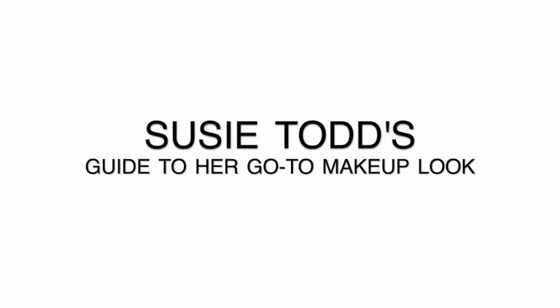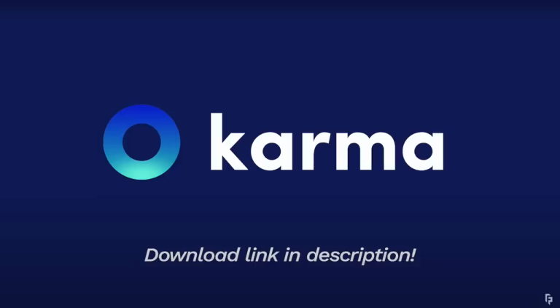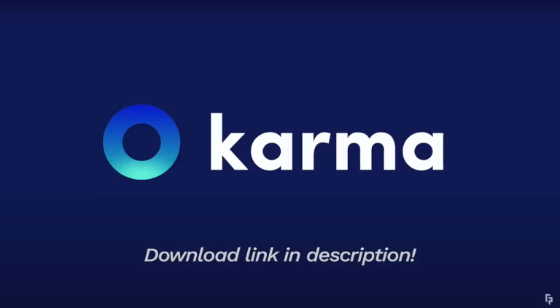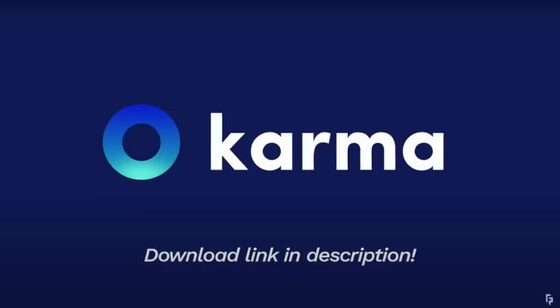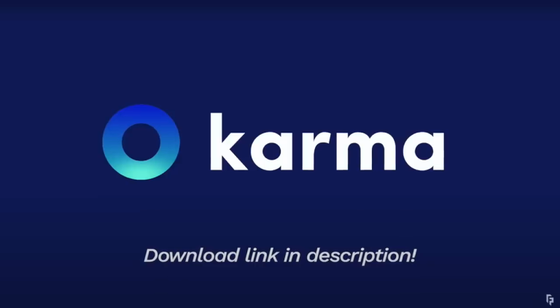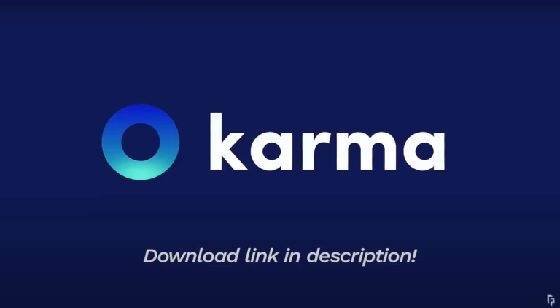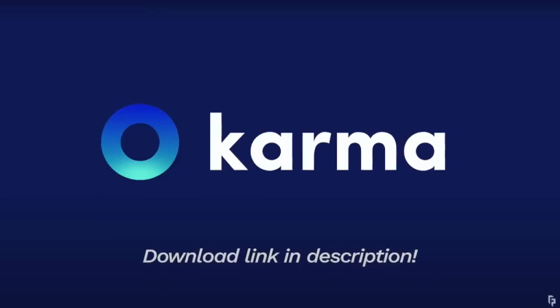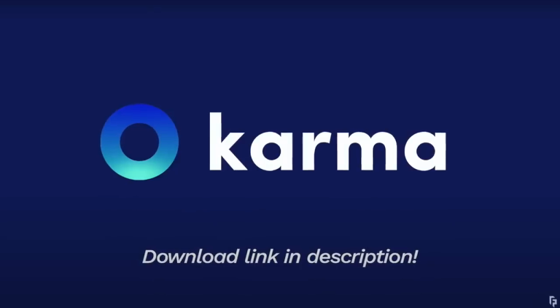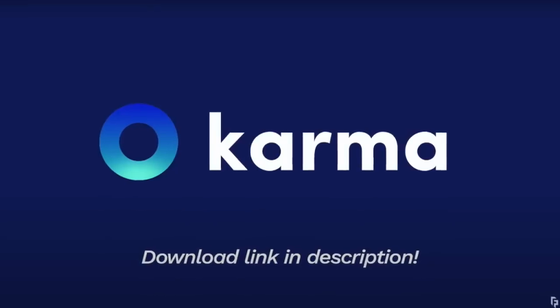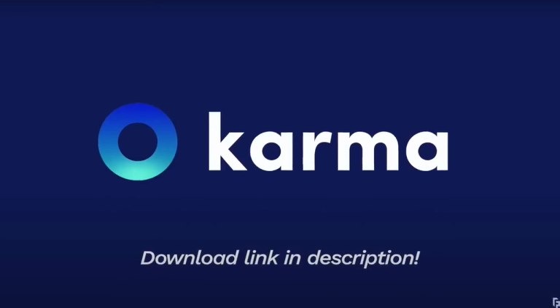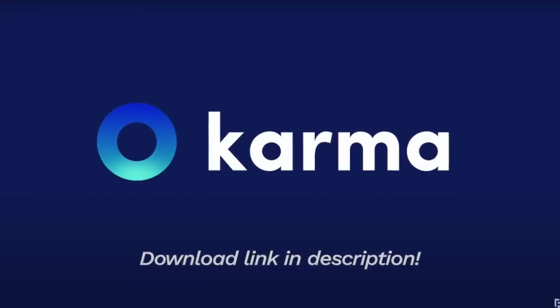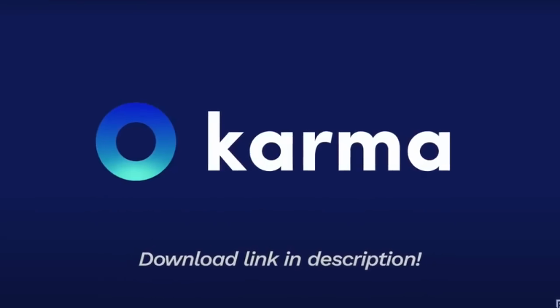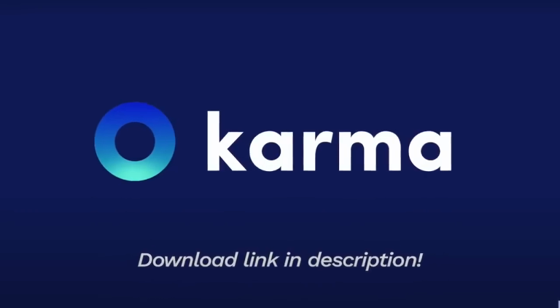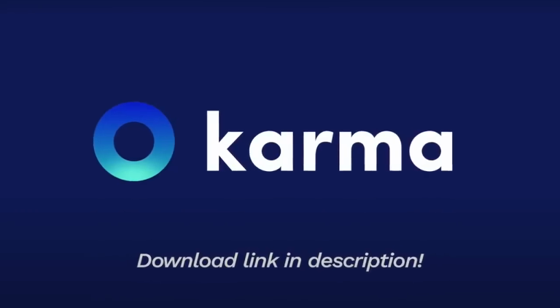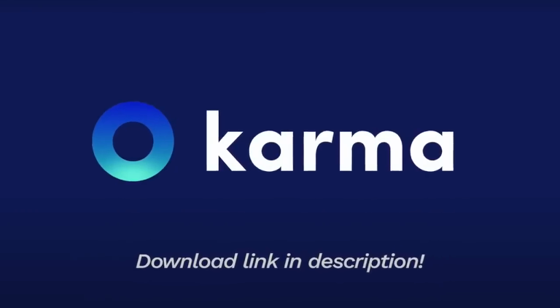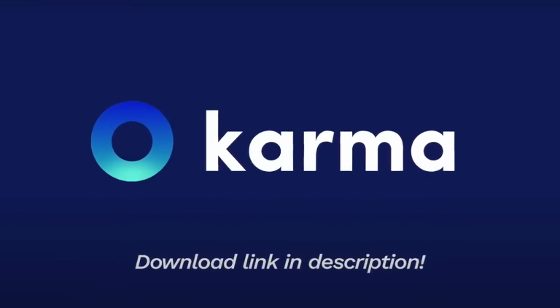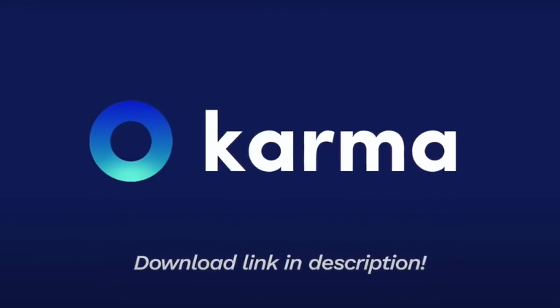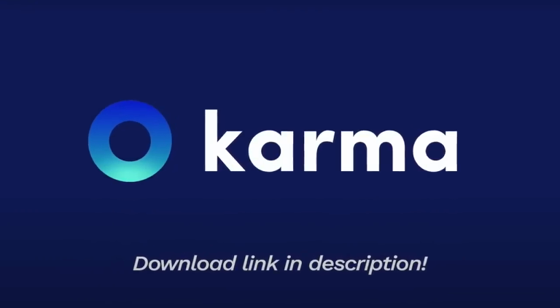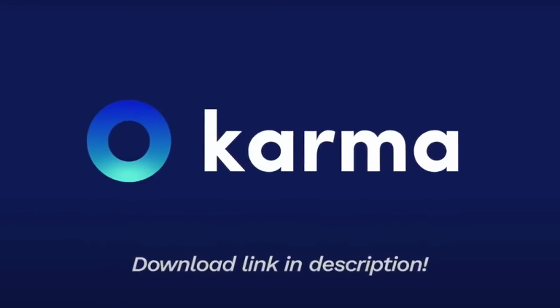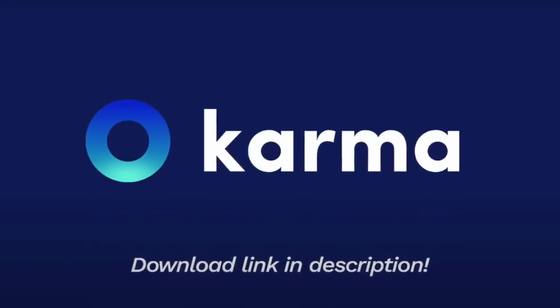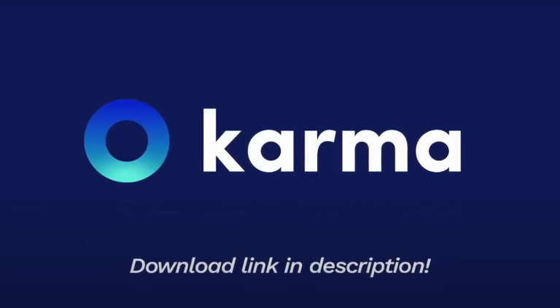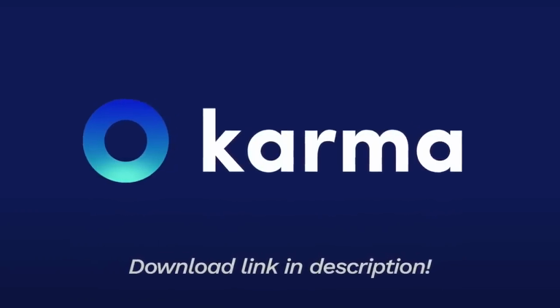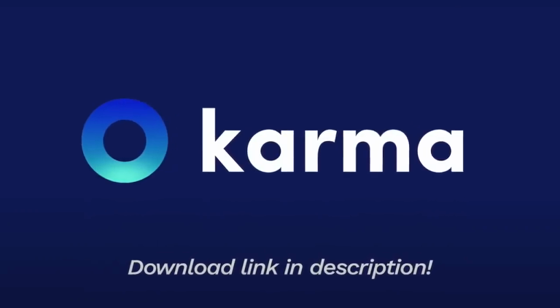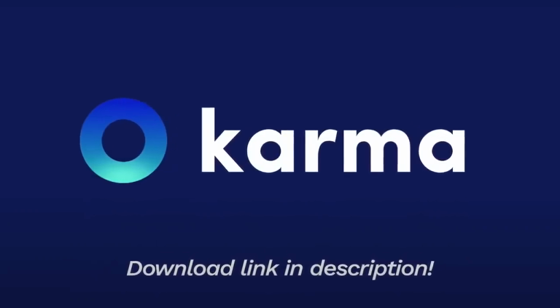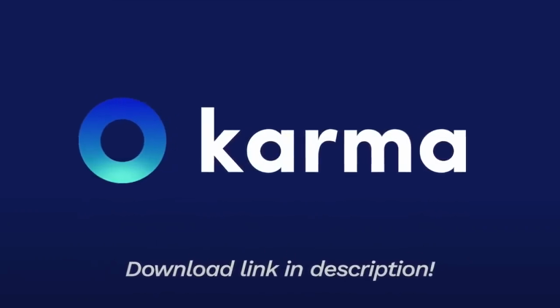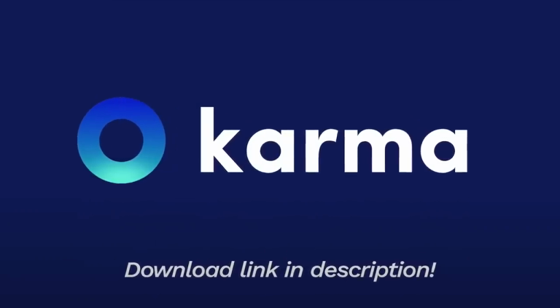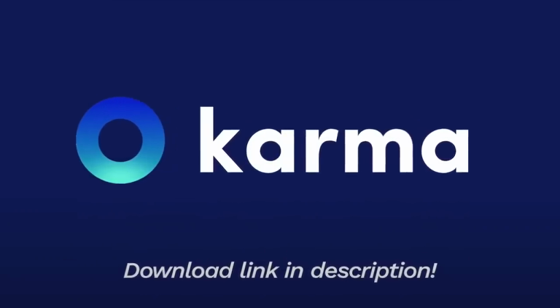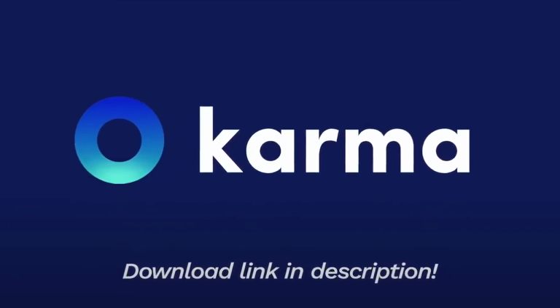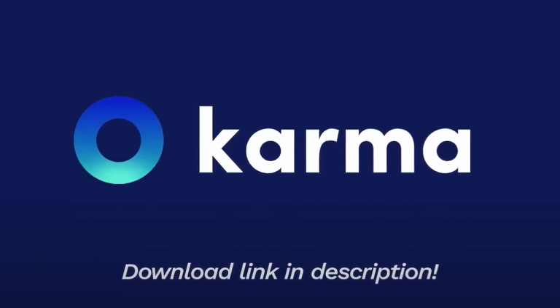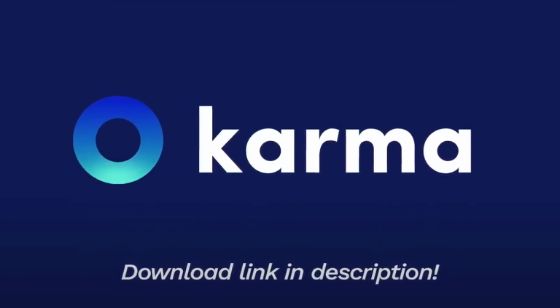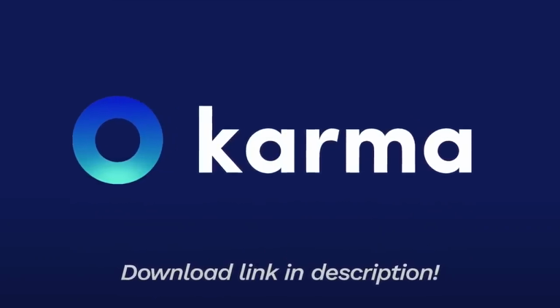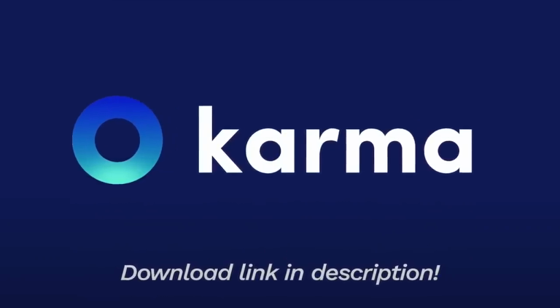This video is kindly sponsored by Karma, an app and Chrome extension that ensures you never miss a price drop or a coupon code, but more on that later.